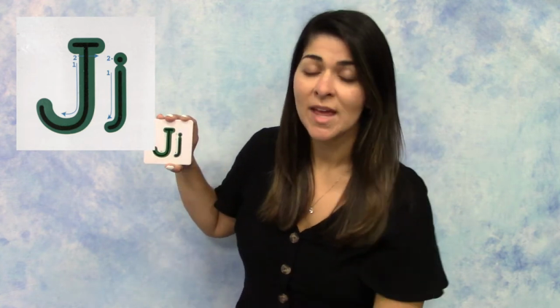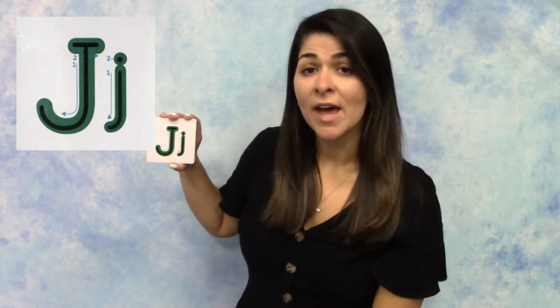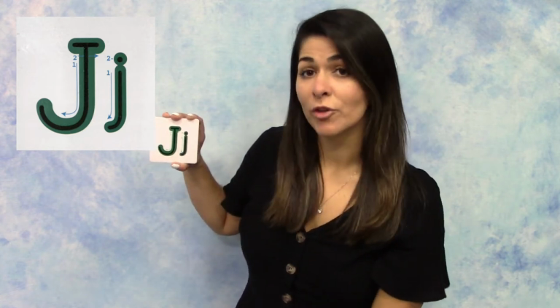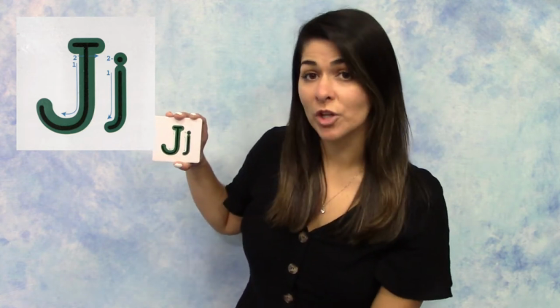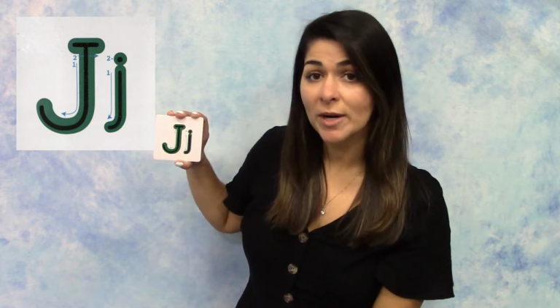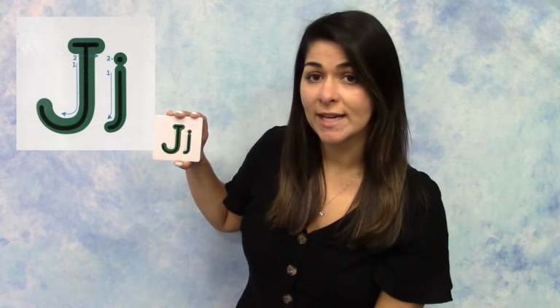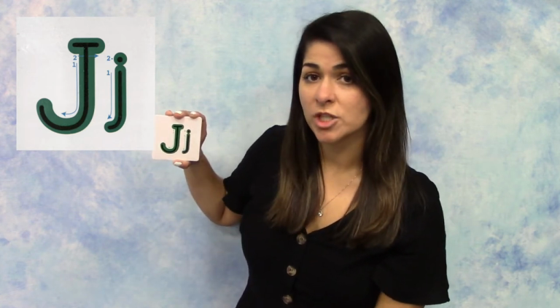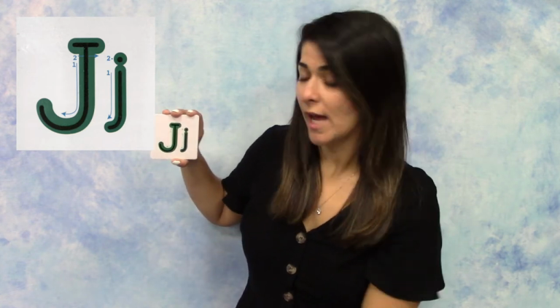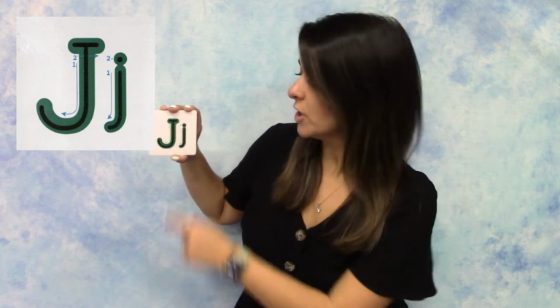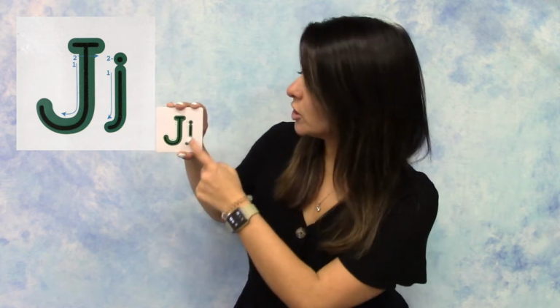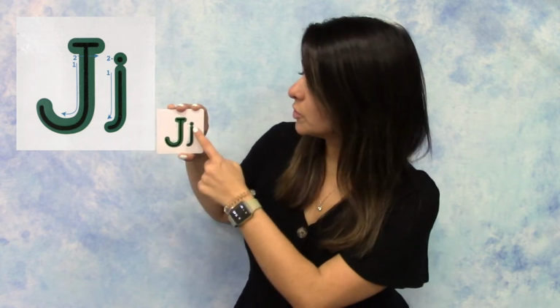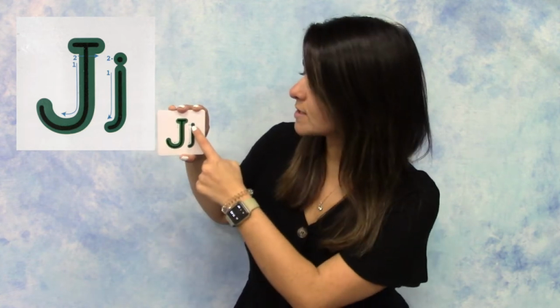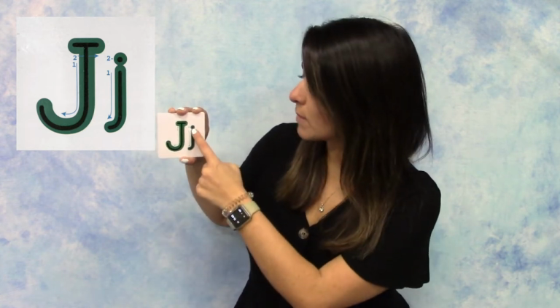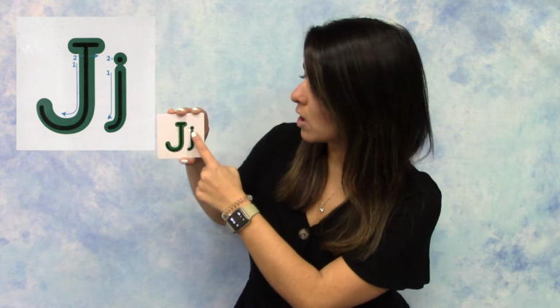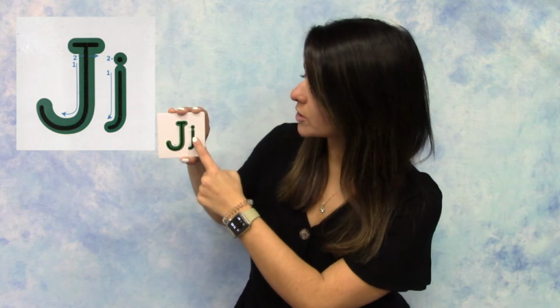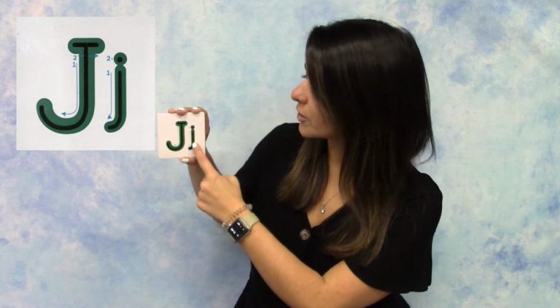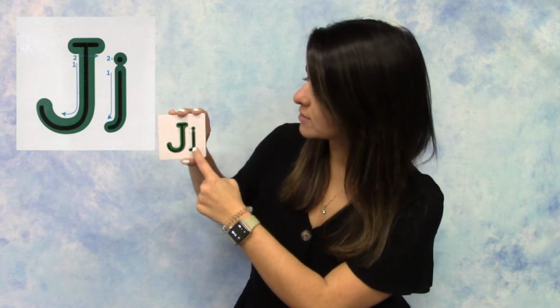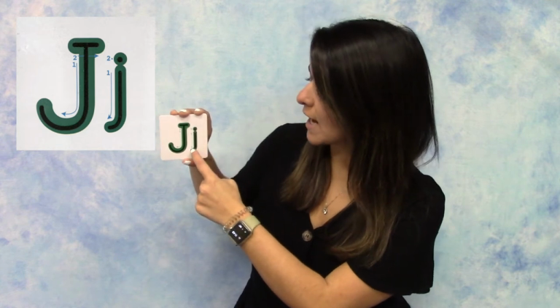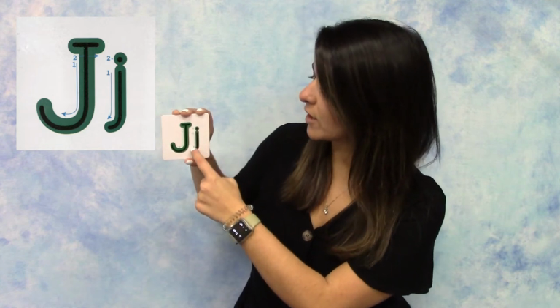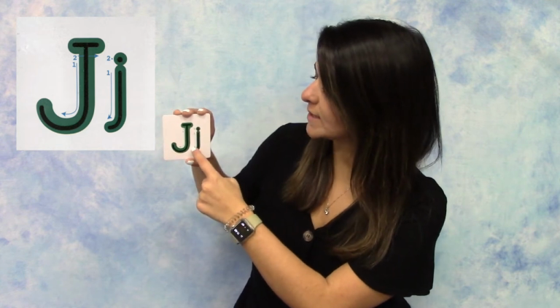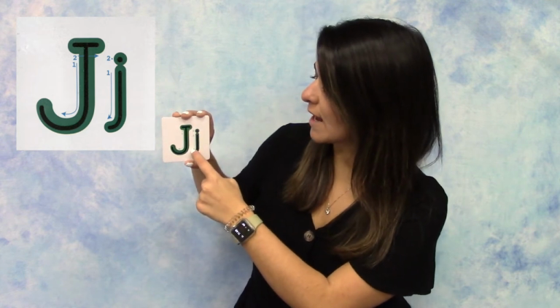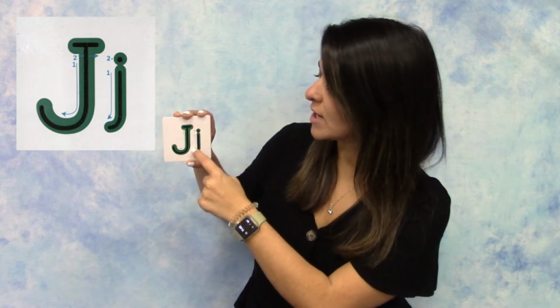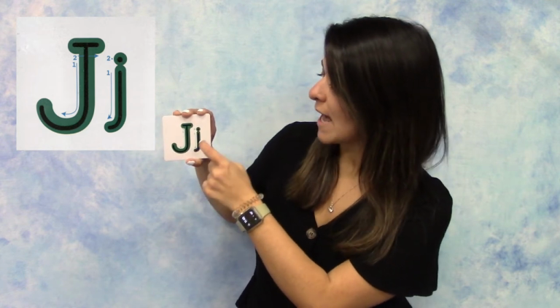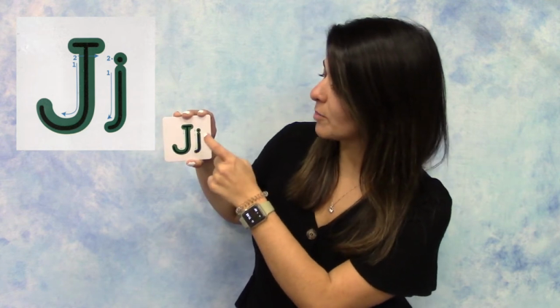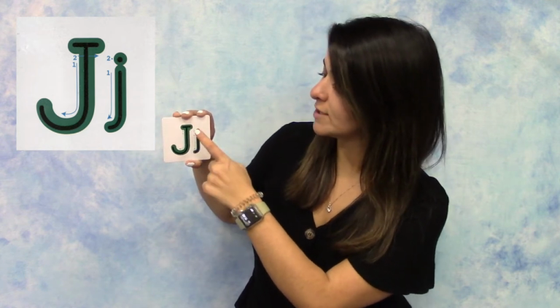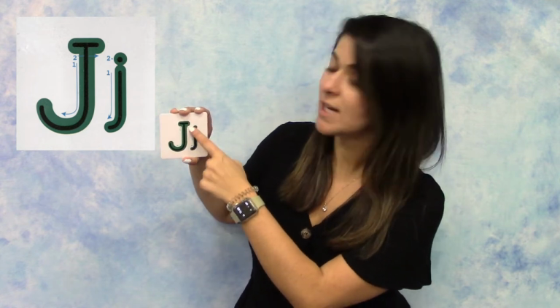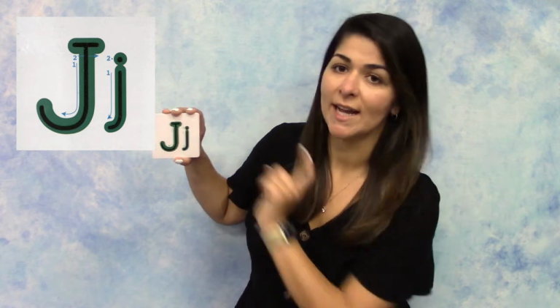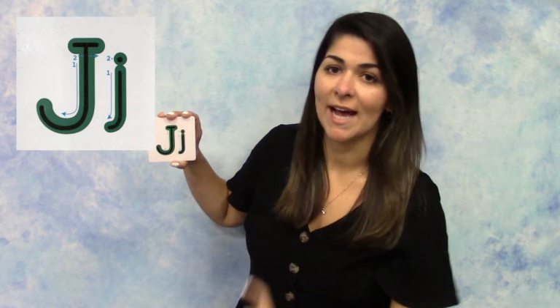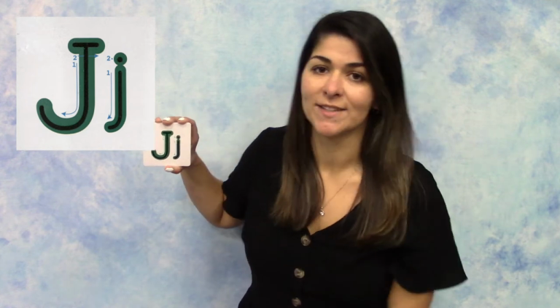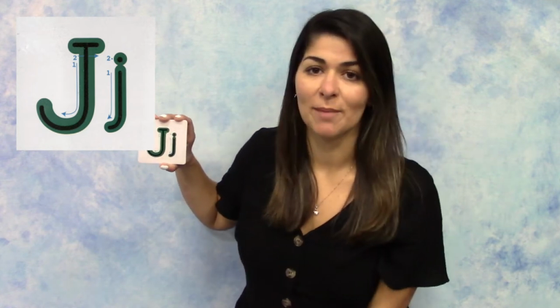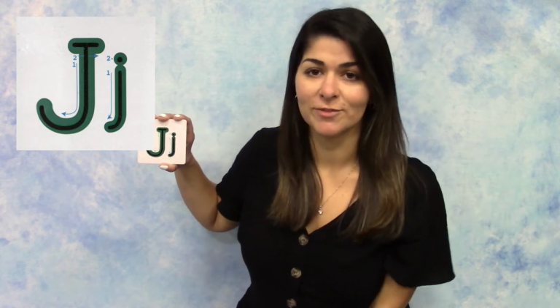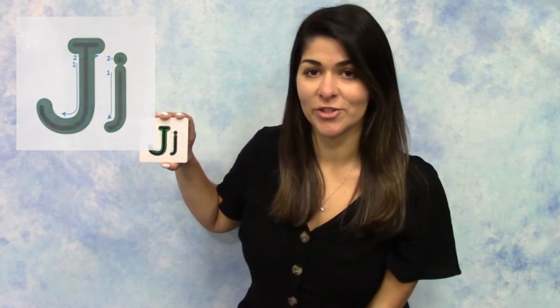For the lowercase J, you're going to do a smaller curved line going down and put a dot at the top of your J.